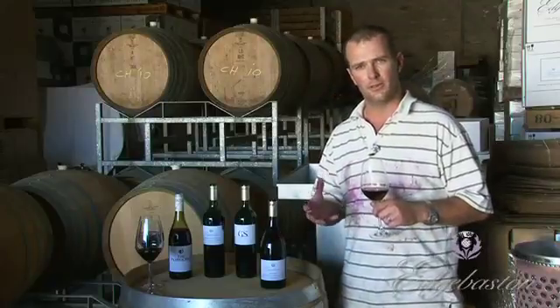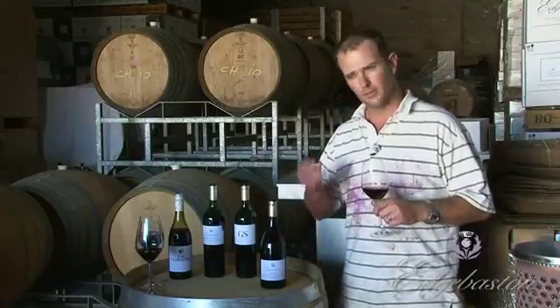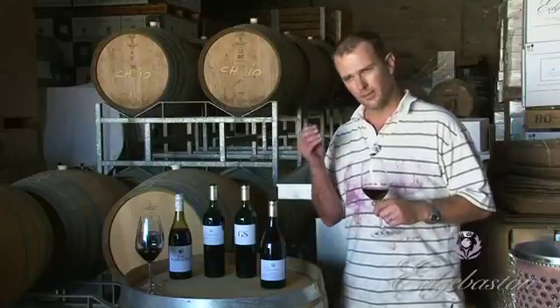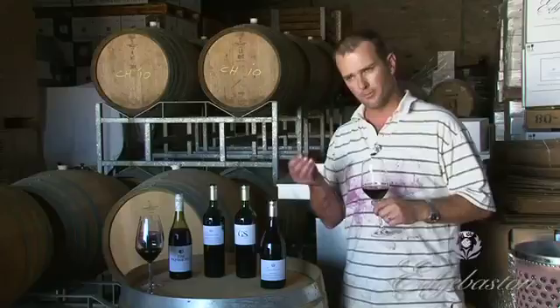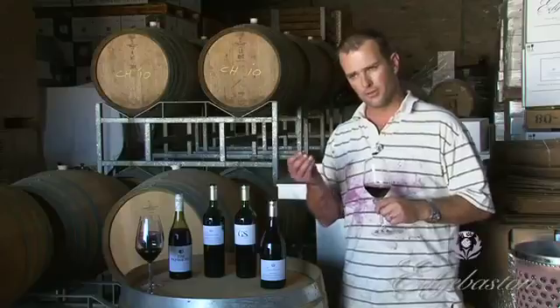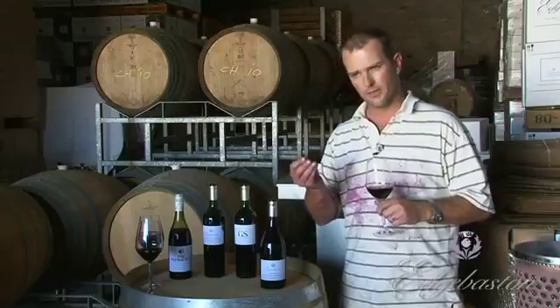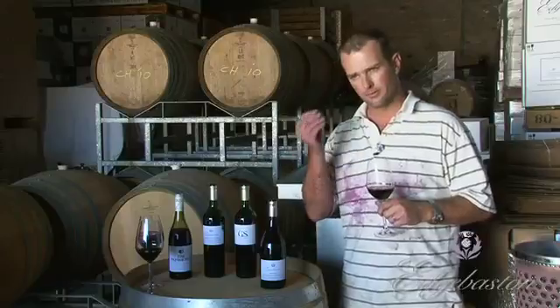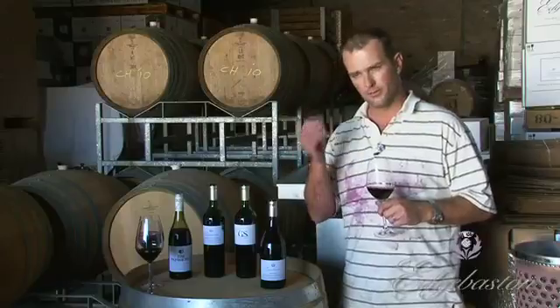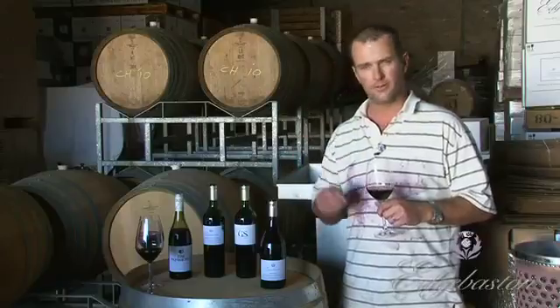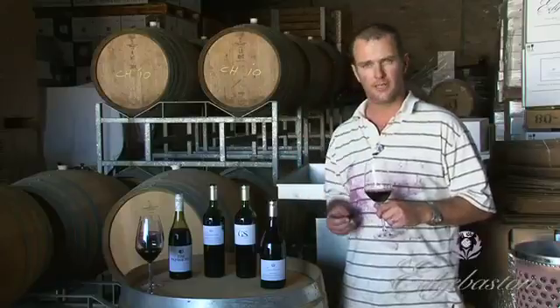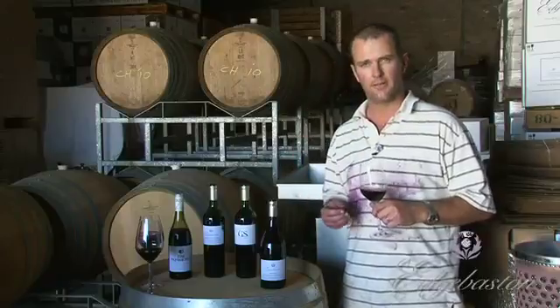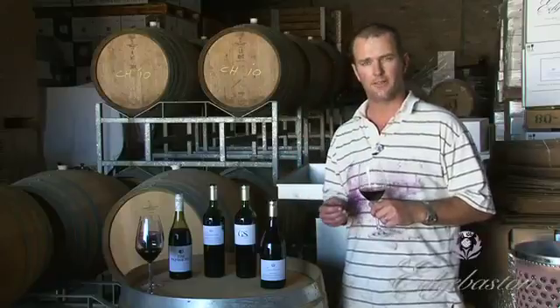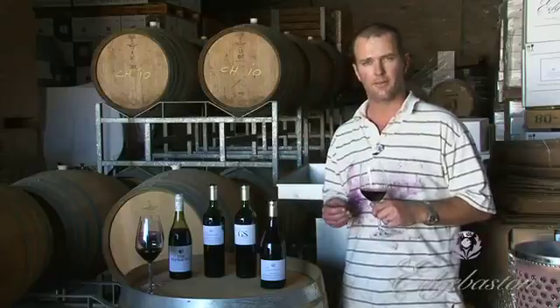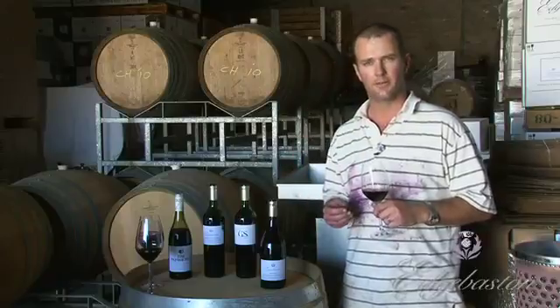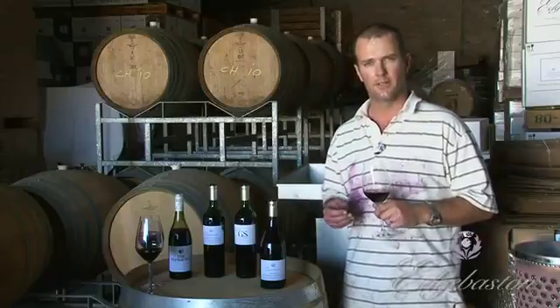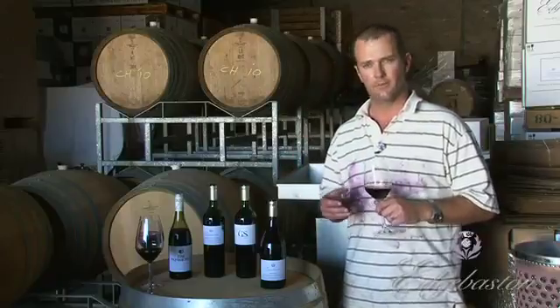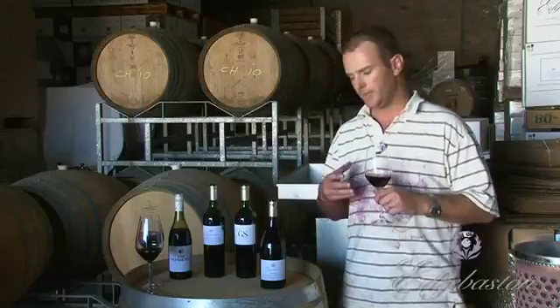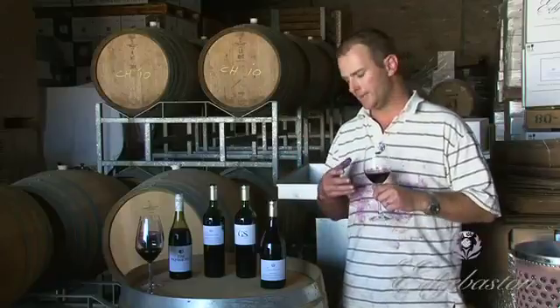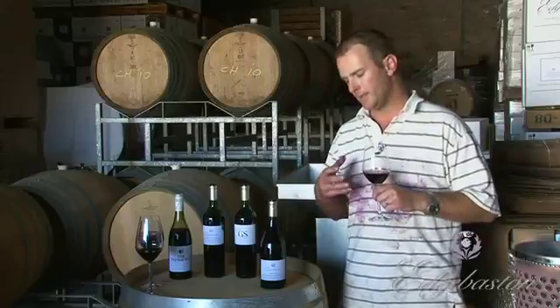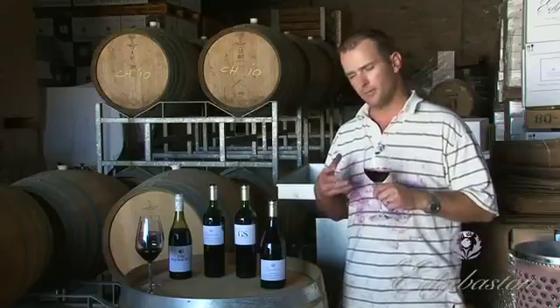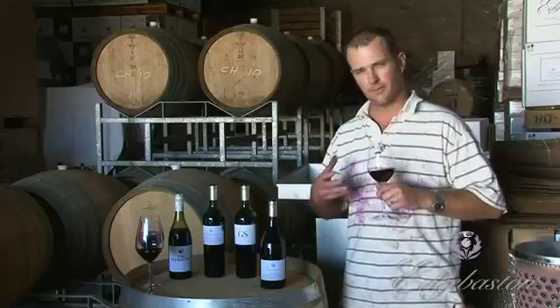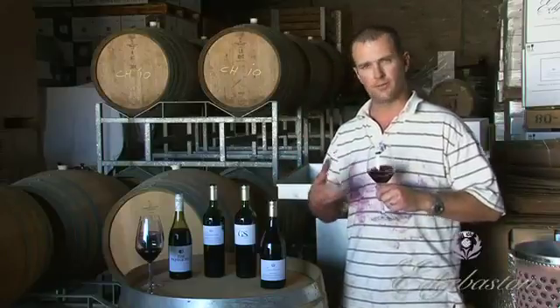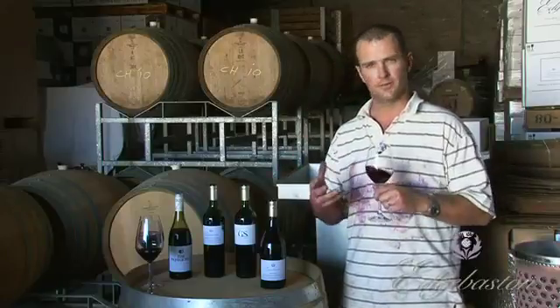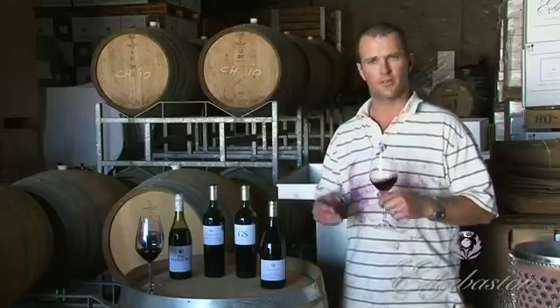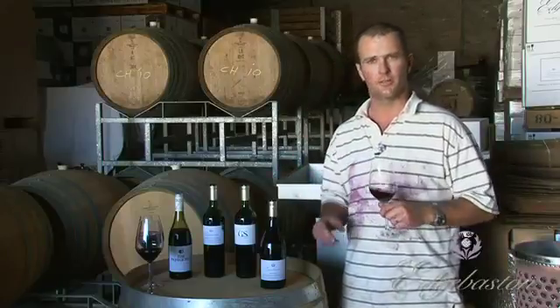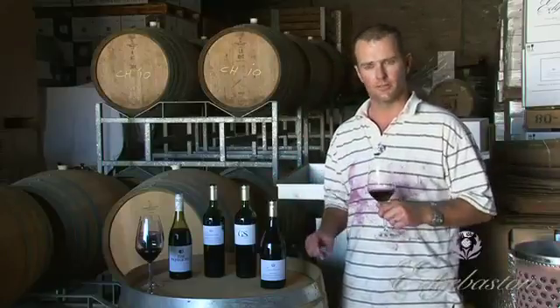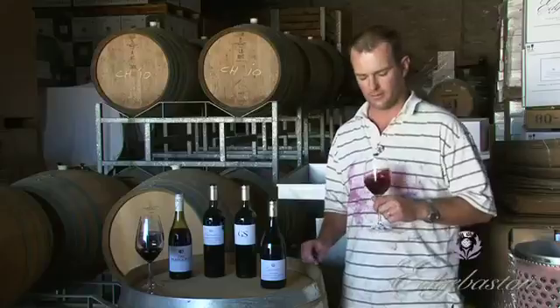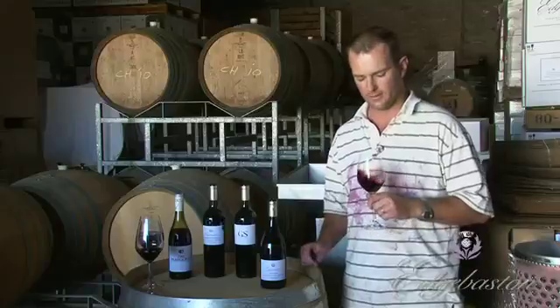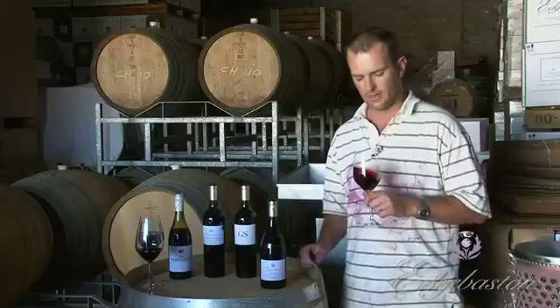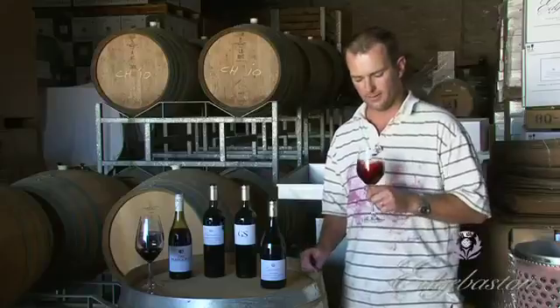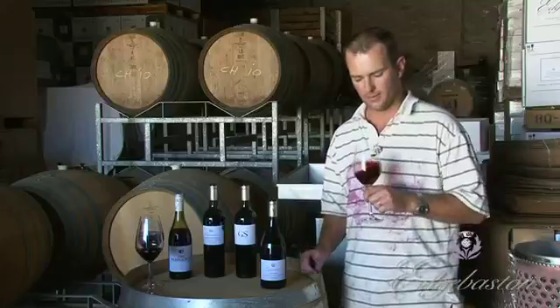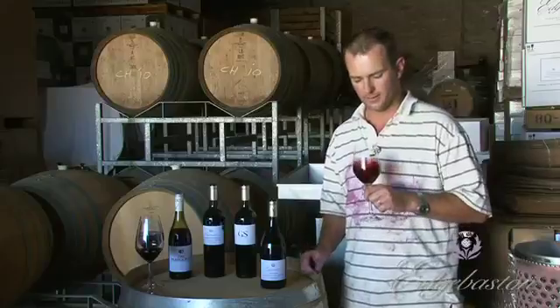We do want a little pinch of that beautiful vanilla flavour to come through, but we want the fruit to show — that's the main objective.